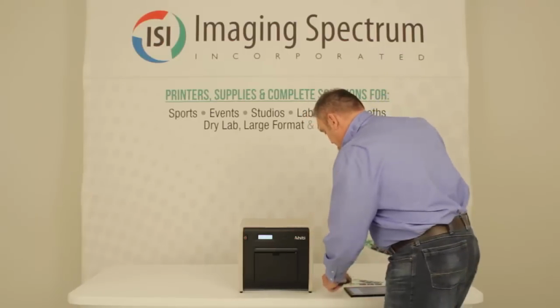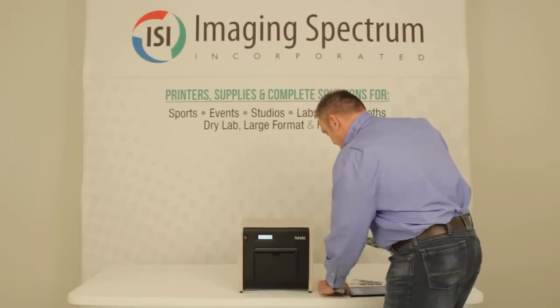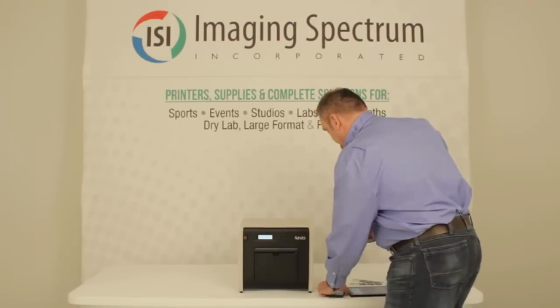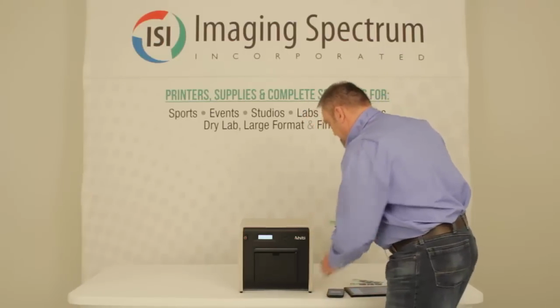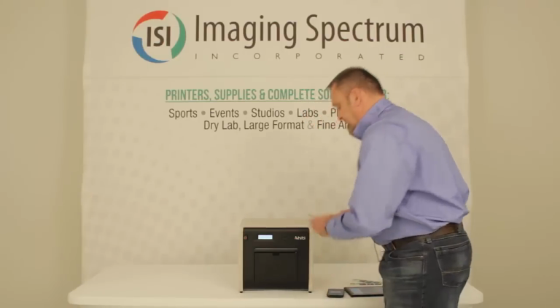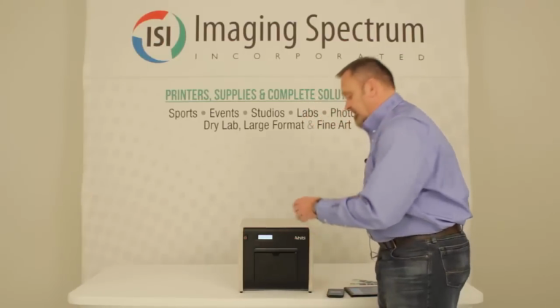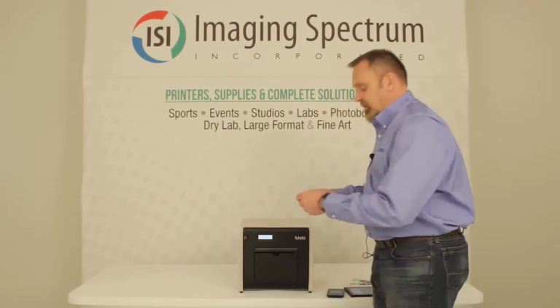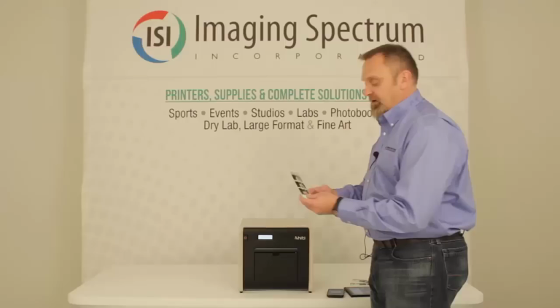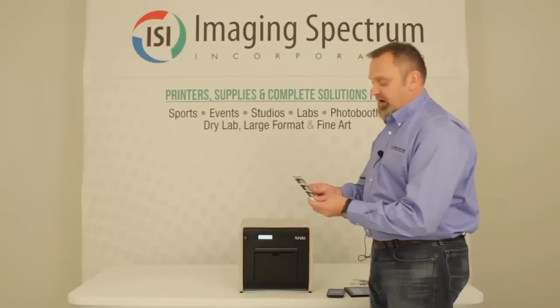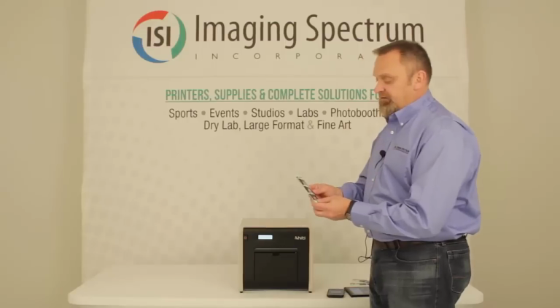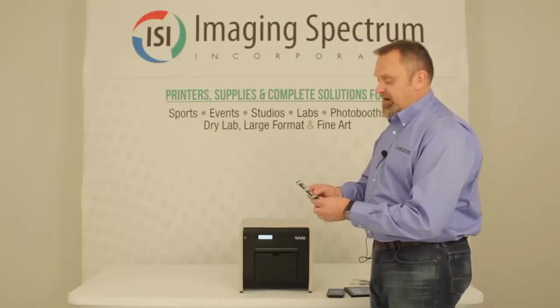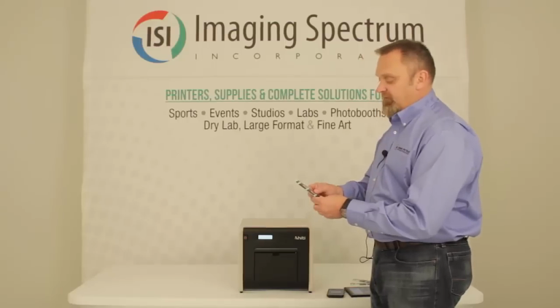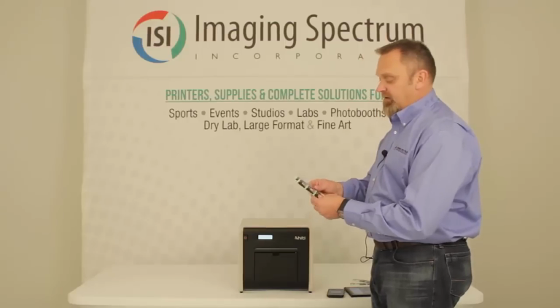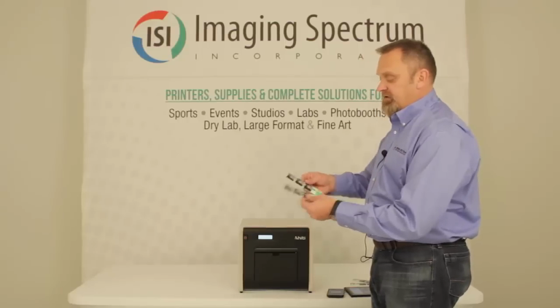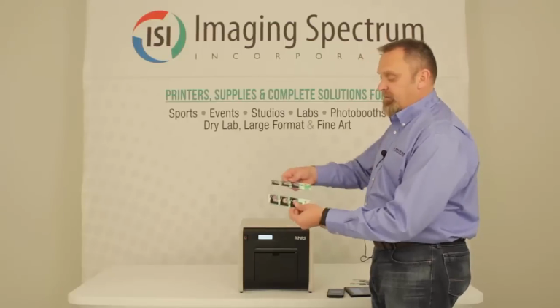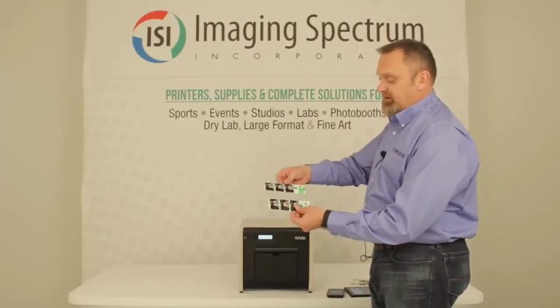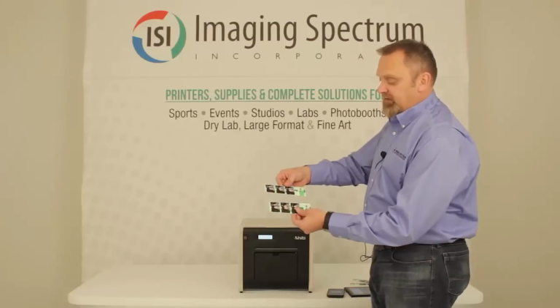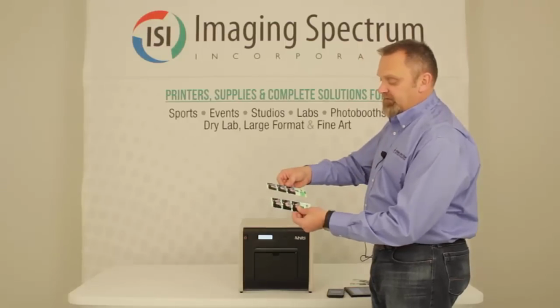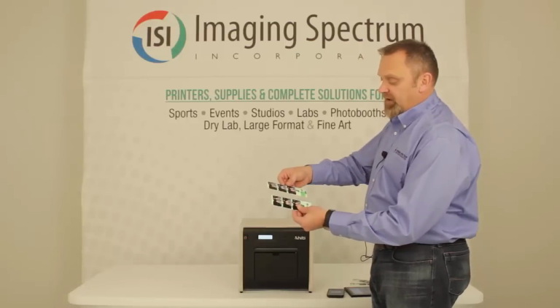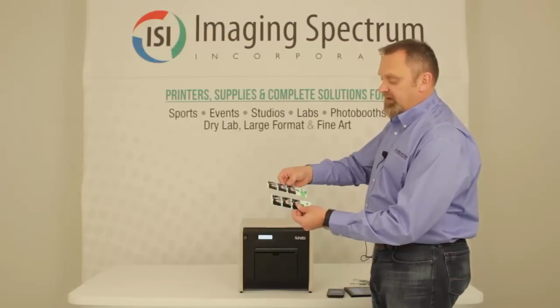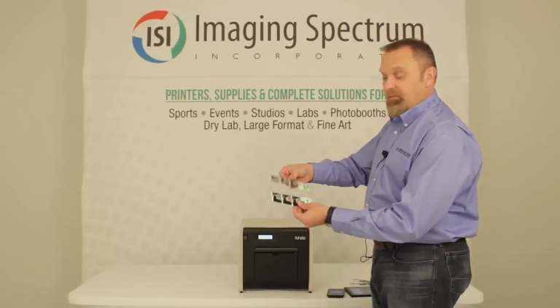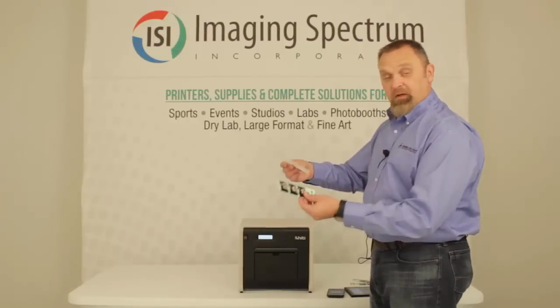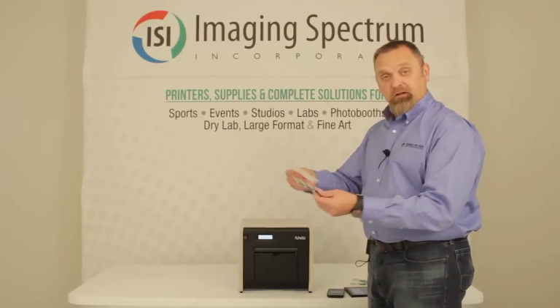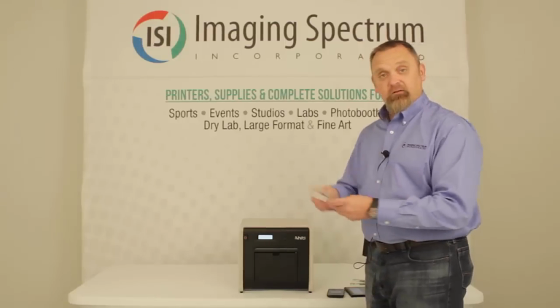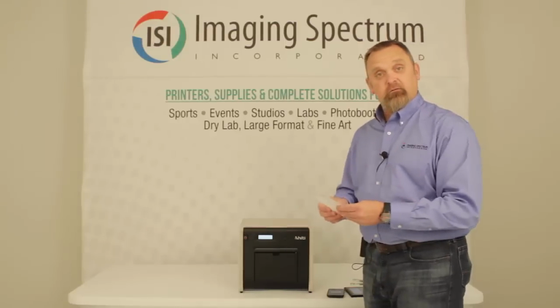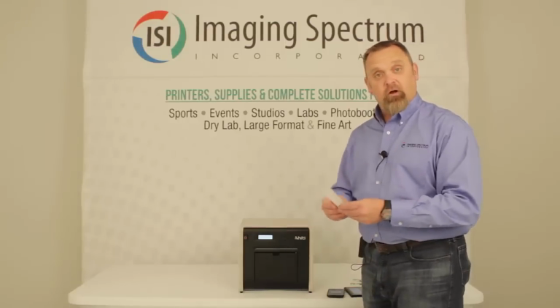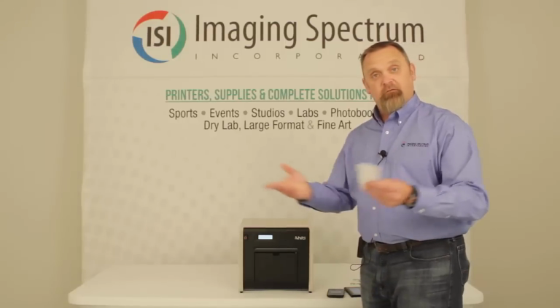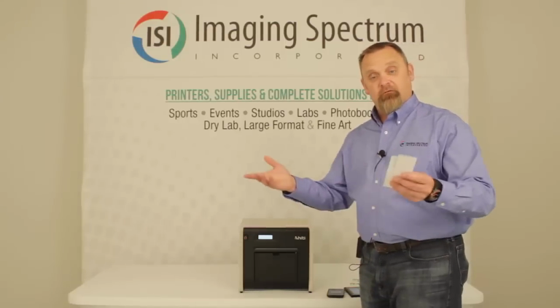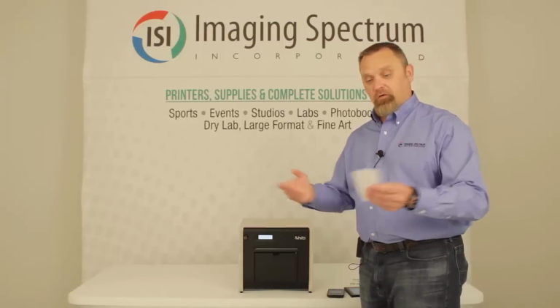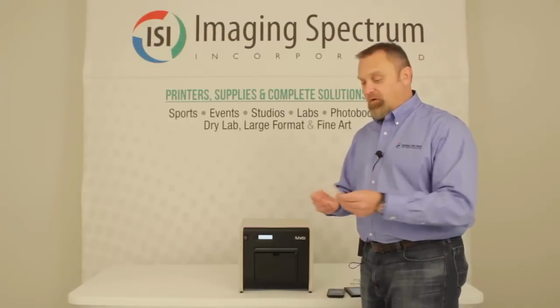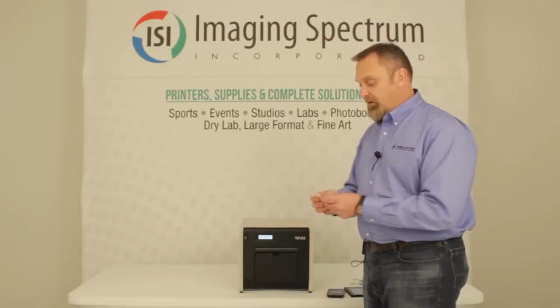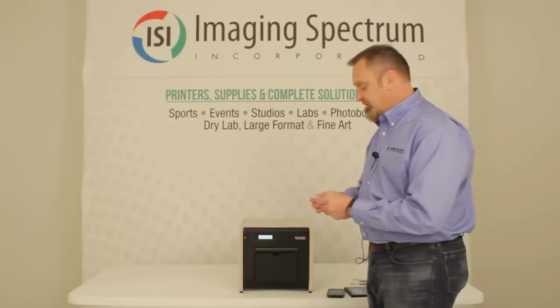As you can see, this printer does have the 2x6 cut capabilities, great for photo booth owners.